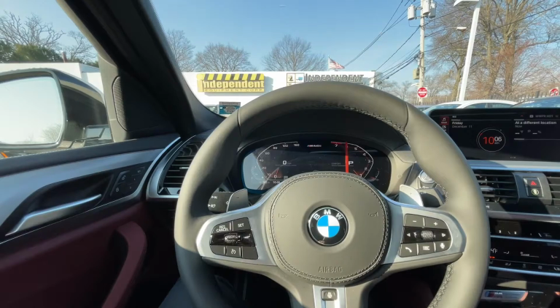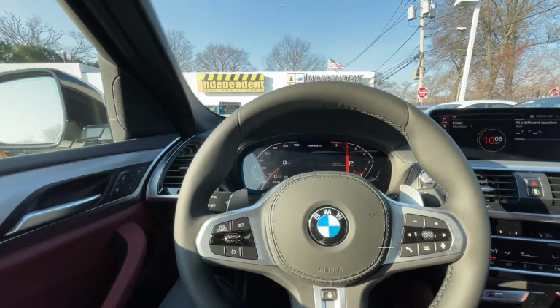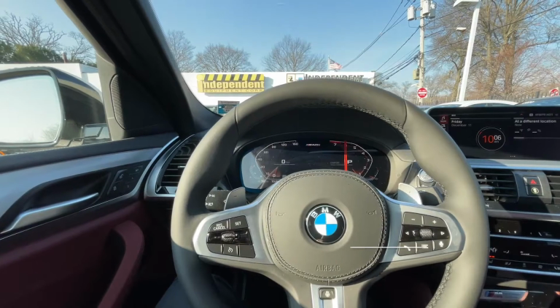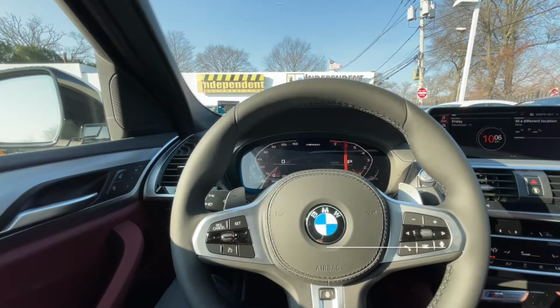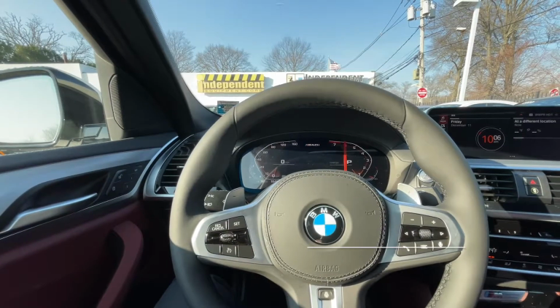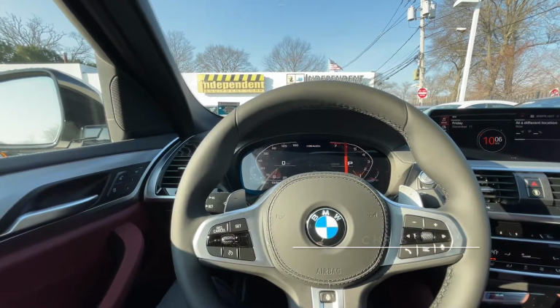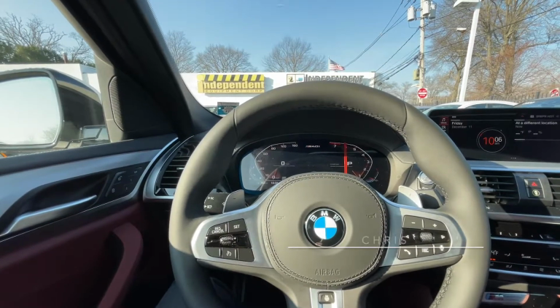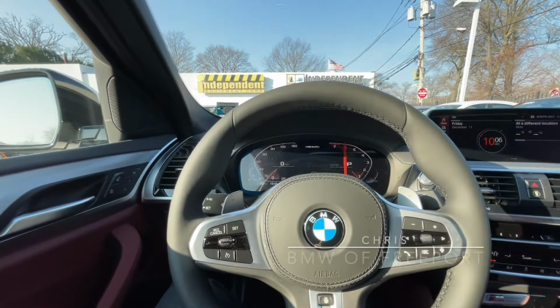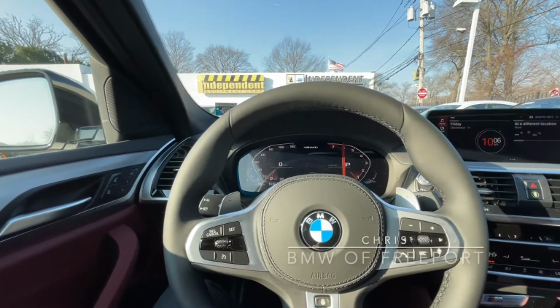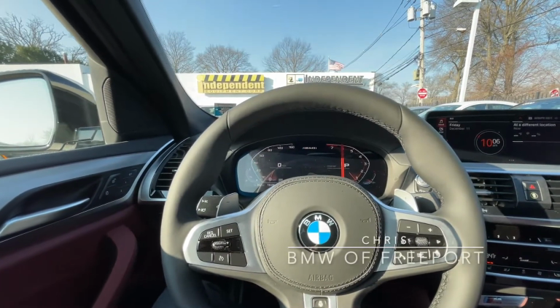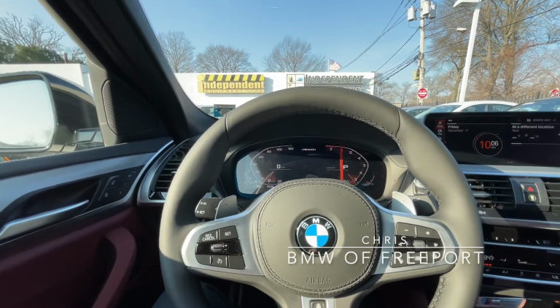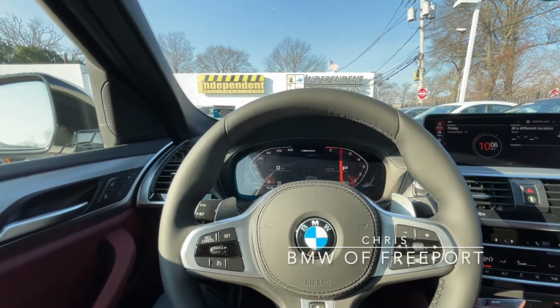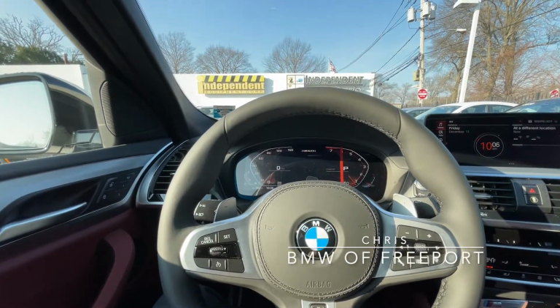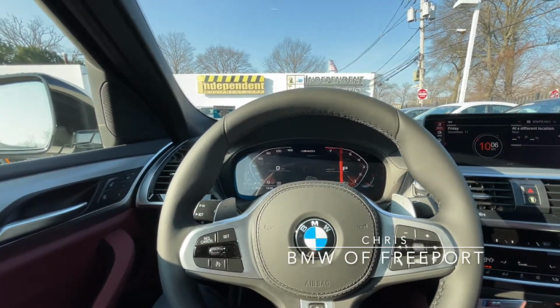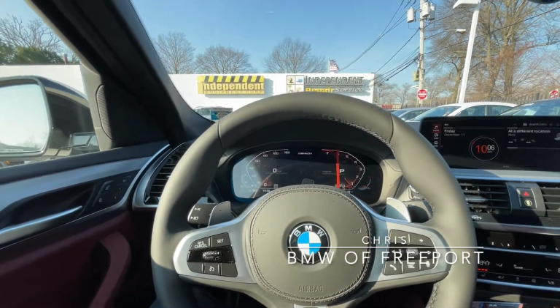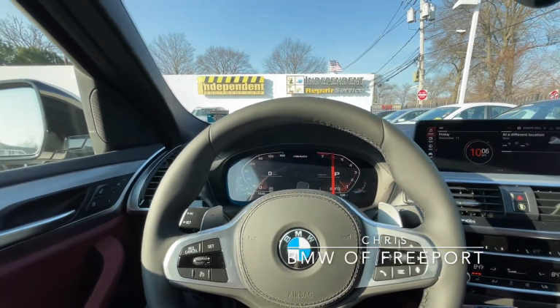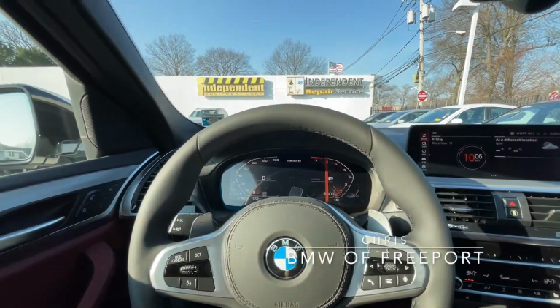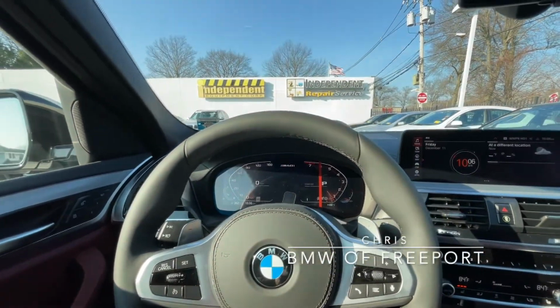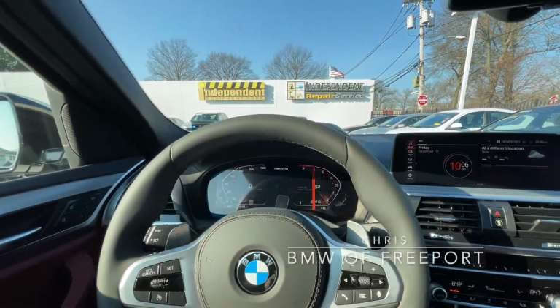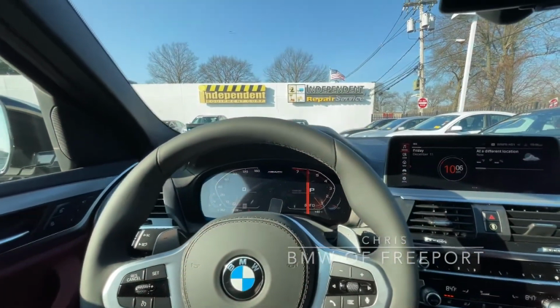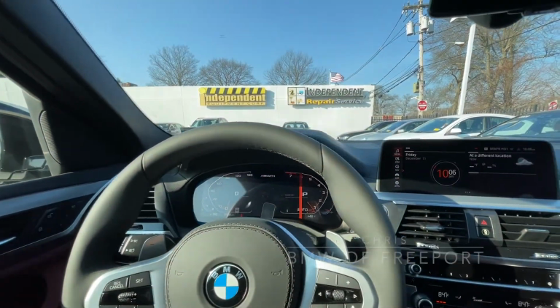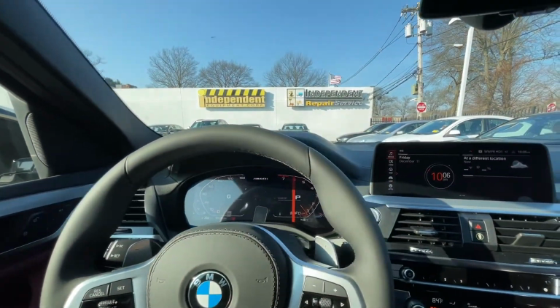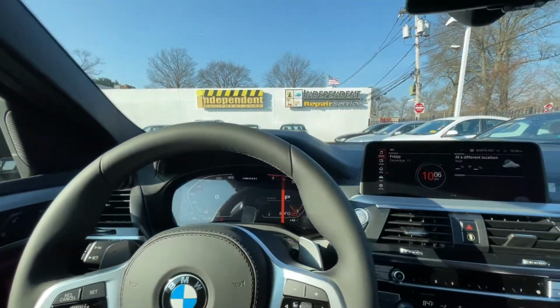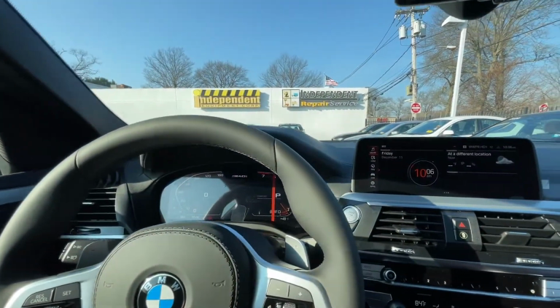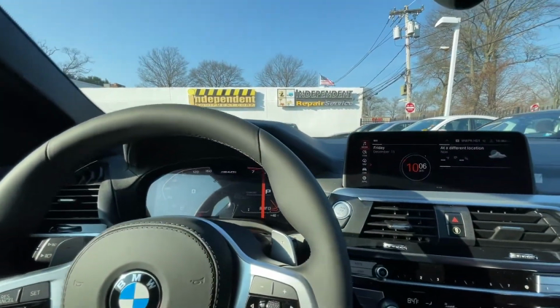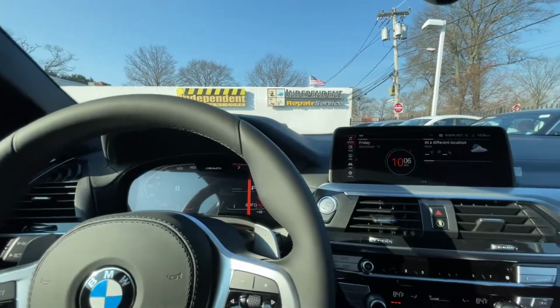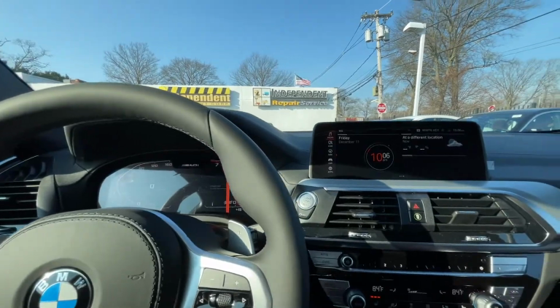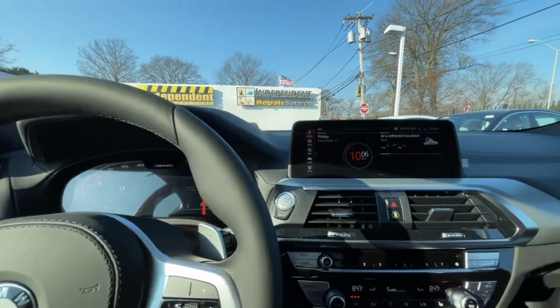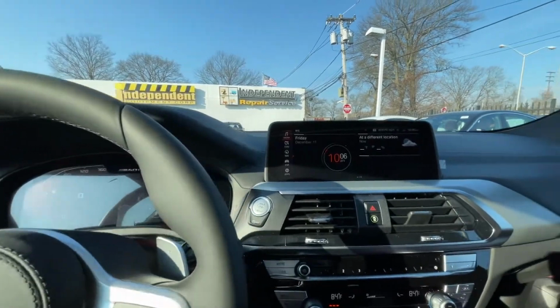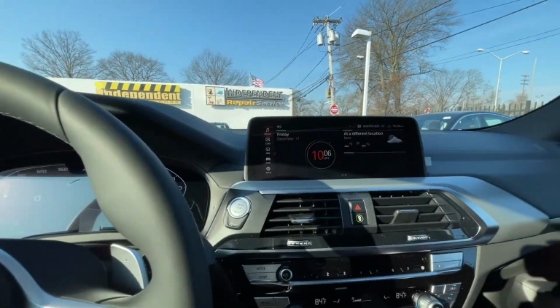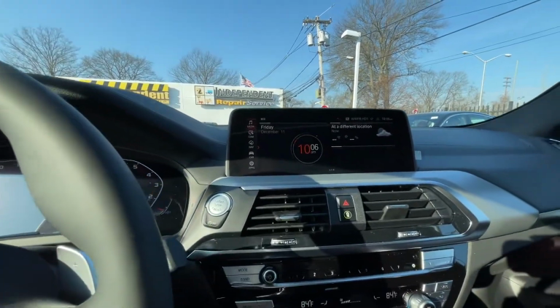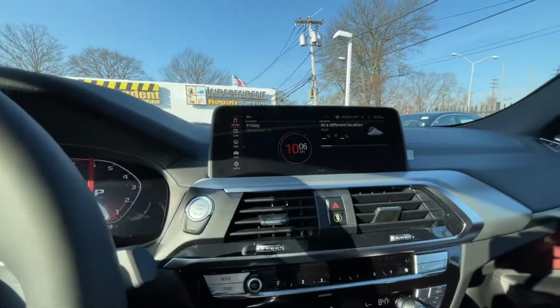Hey everyone, this is Chris over at BMW Freeport, and today I'm going to be going over the Intelligent Safety System in the 2021 BMW X4.